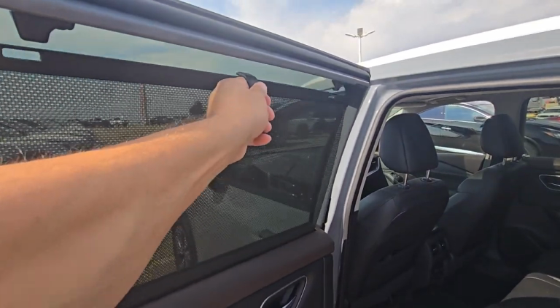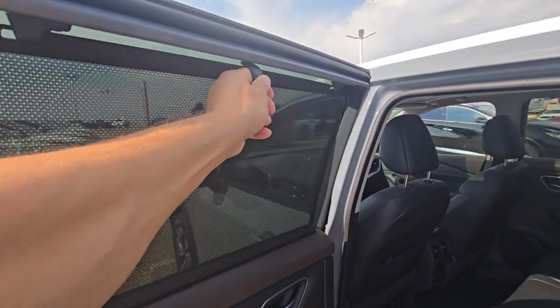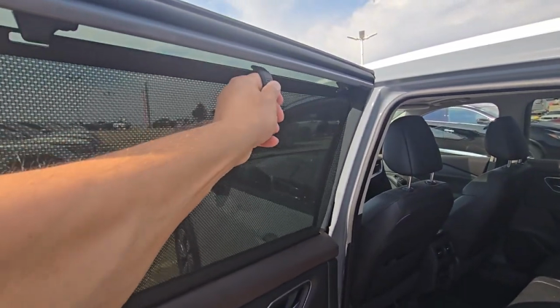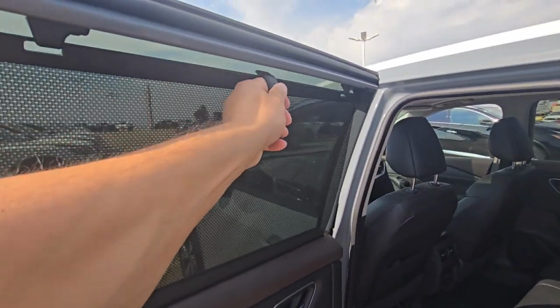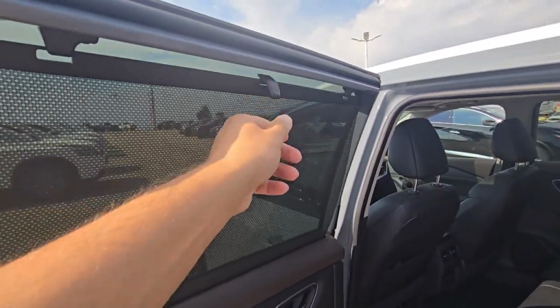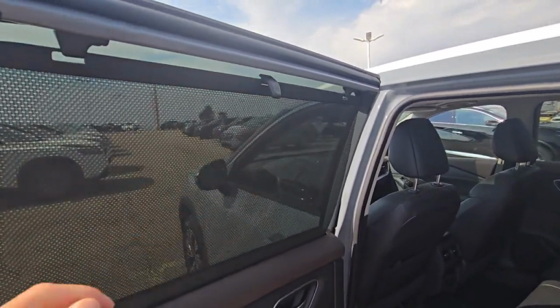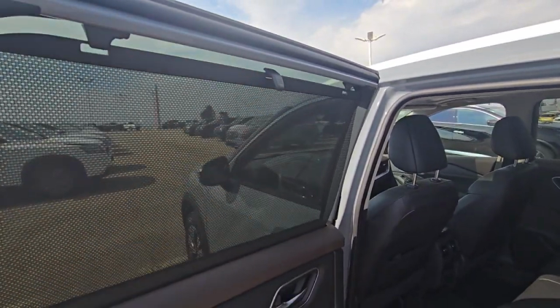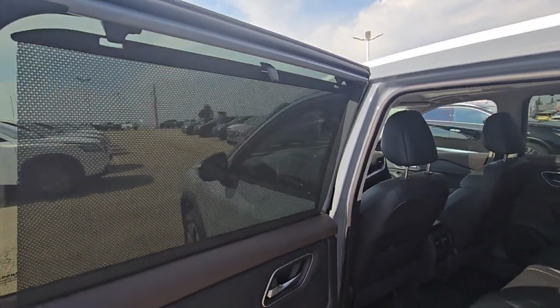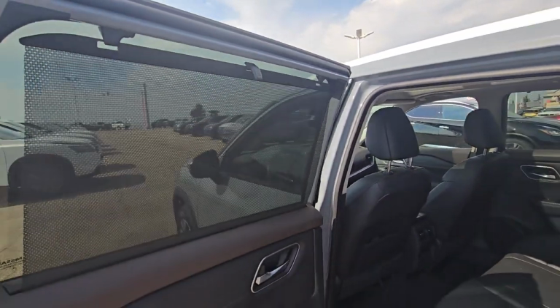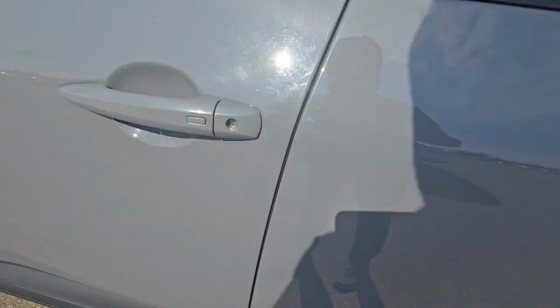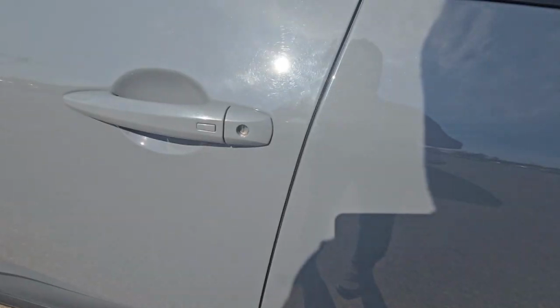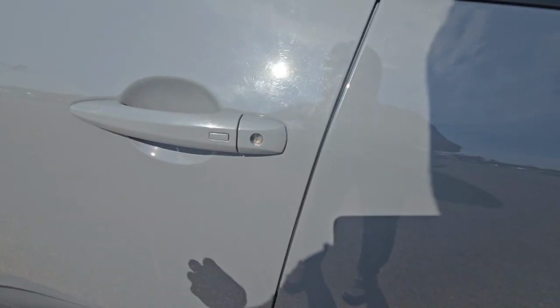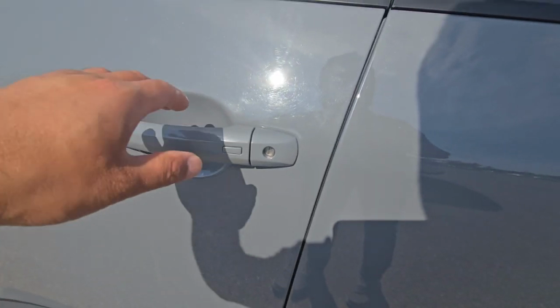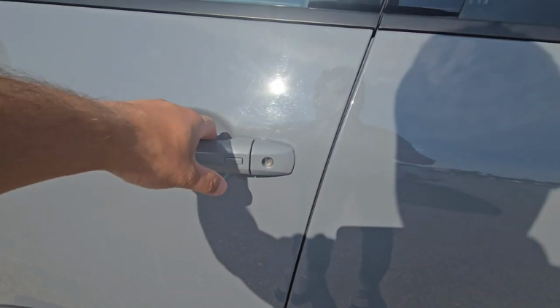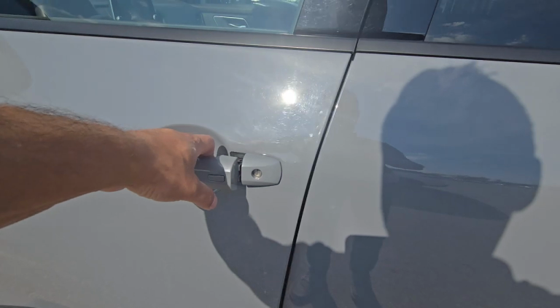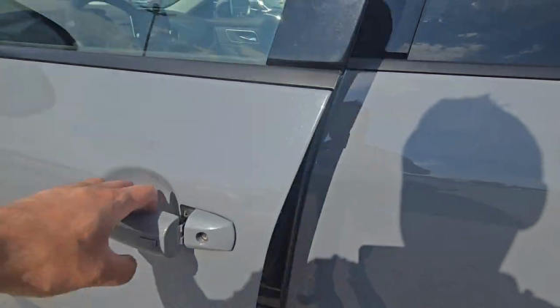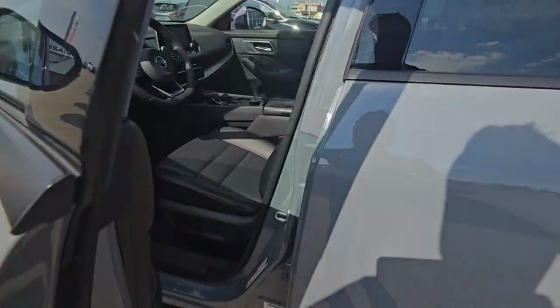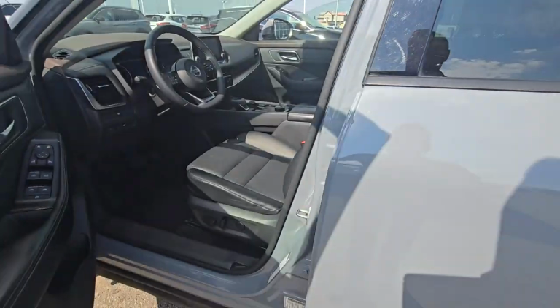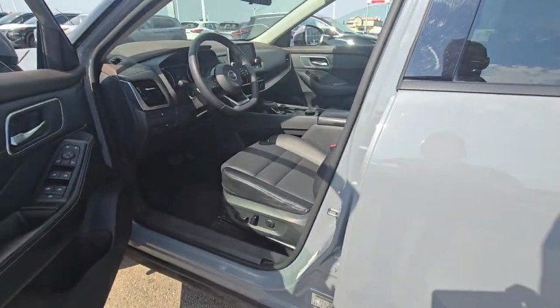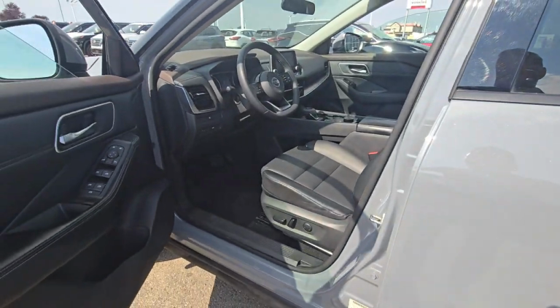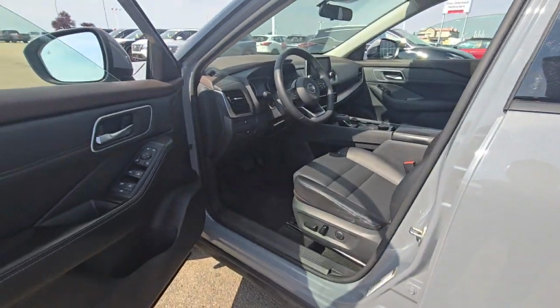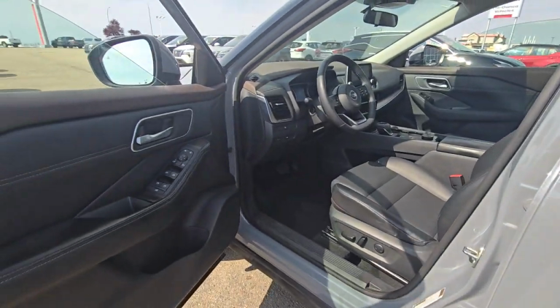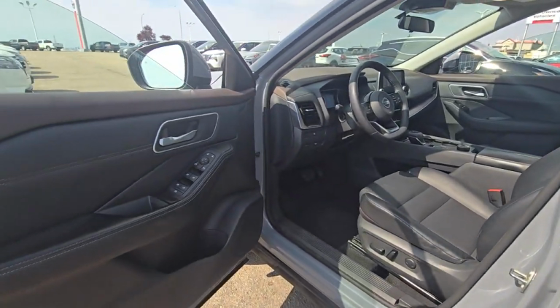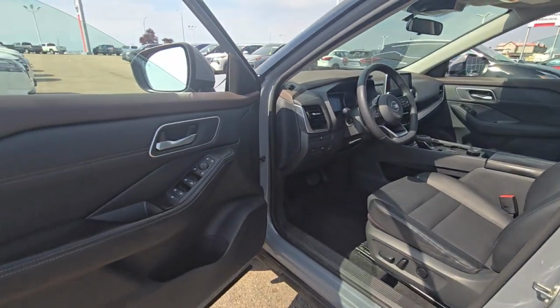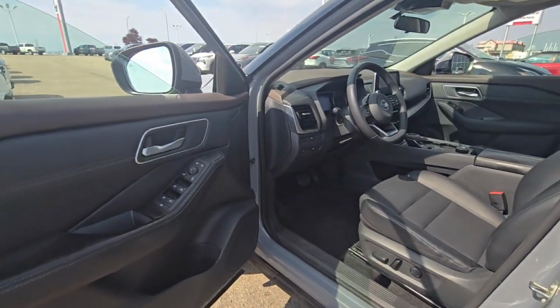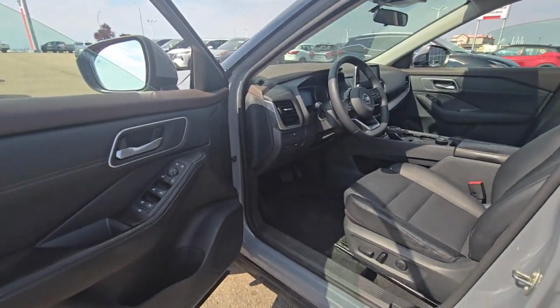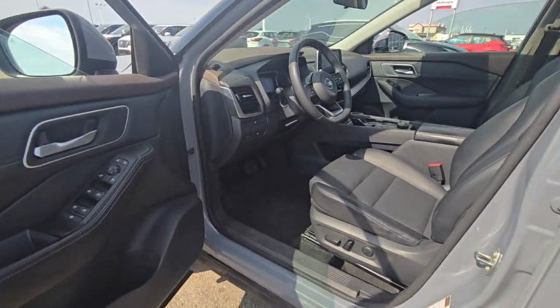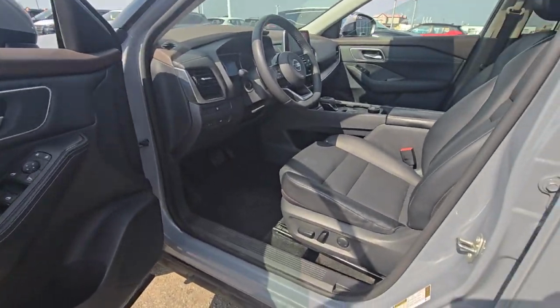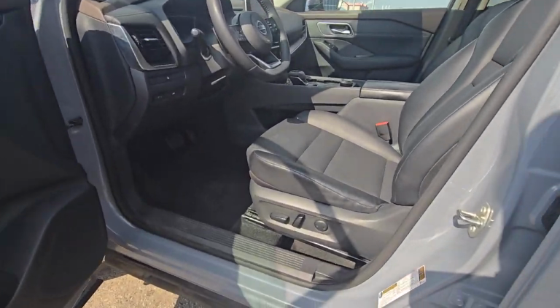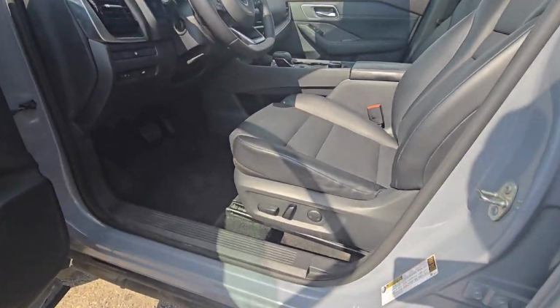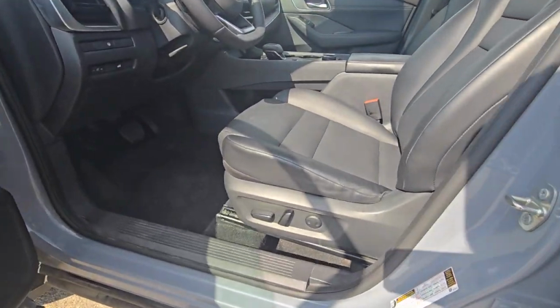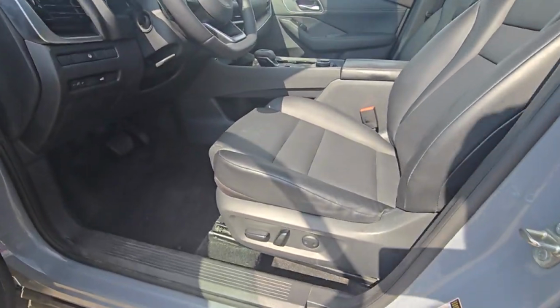Keyless entry, all power and leather inside.